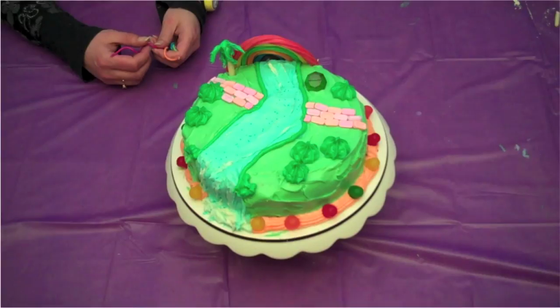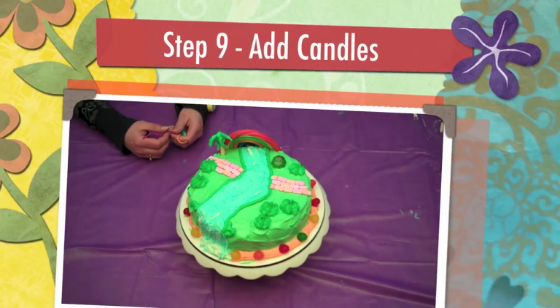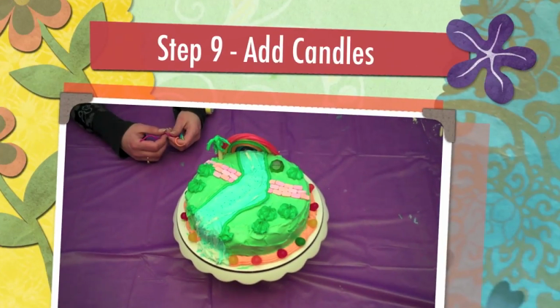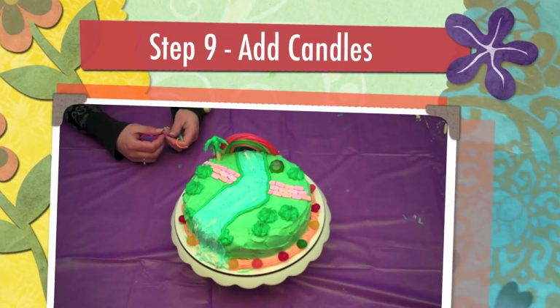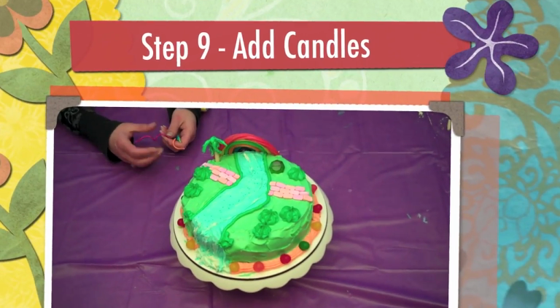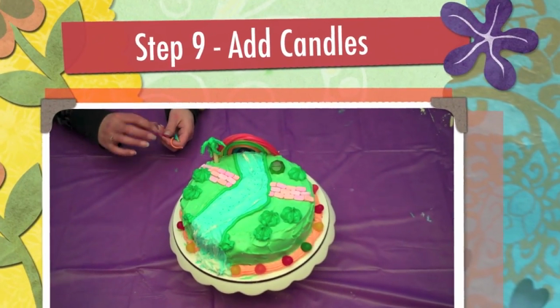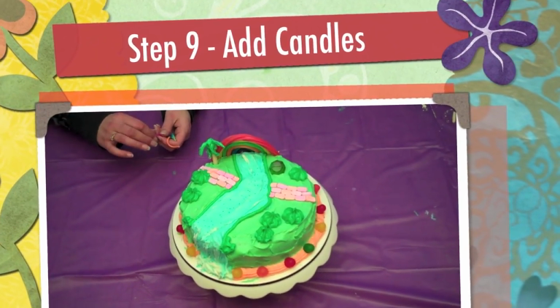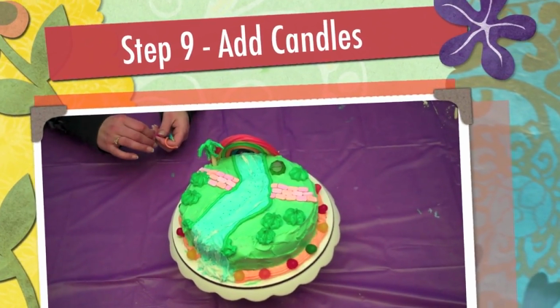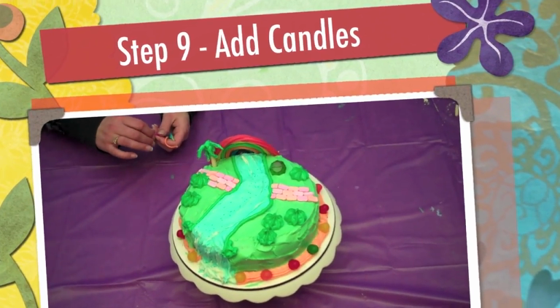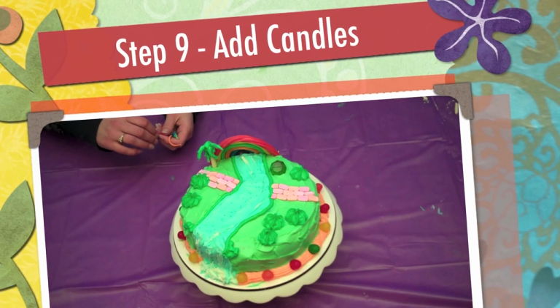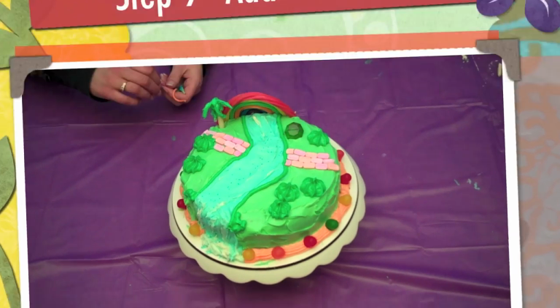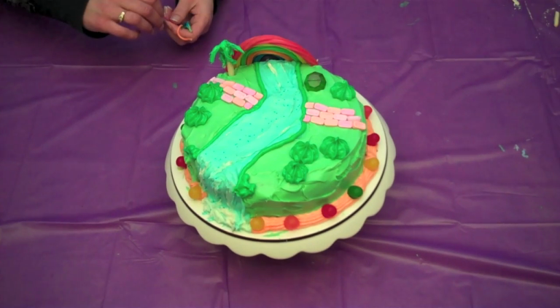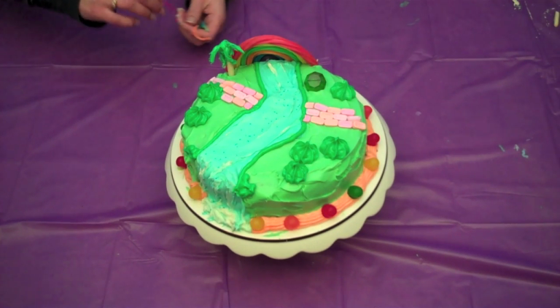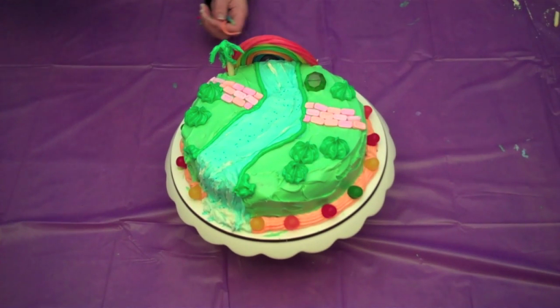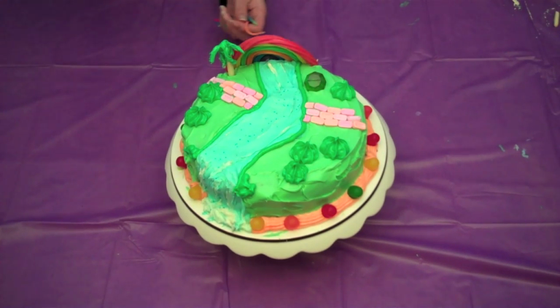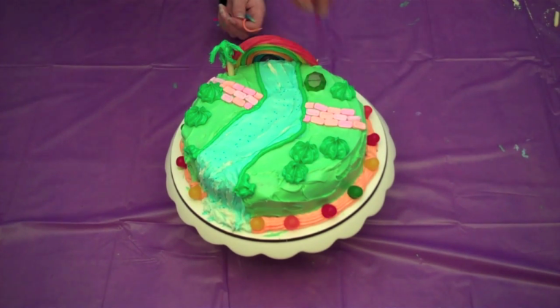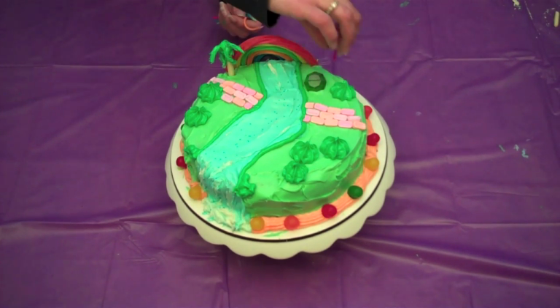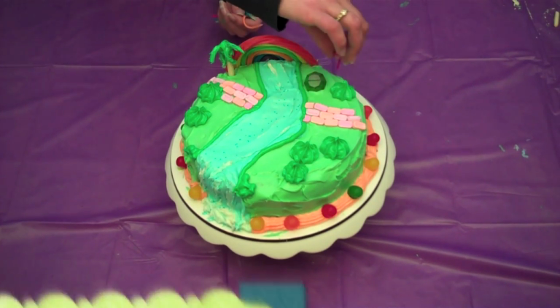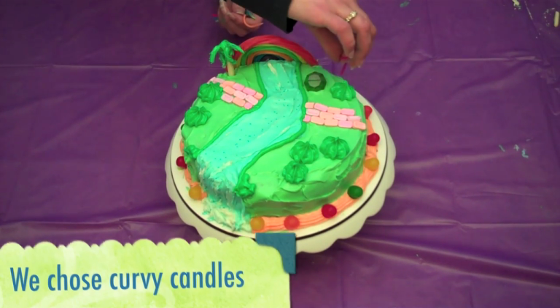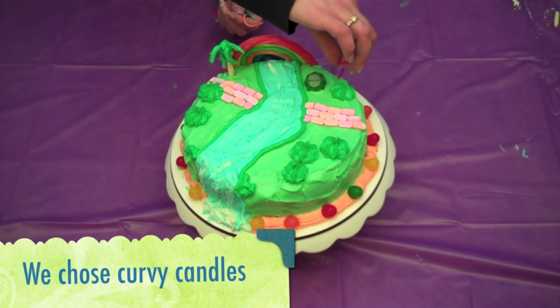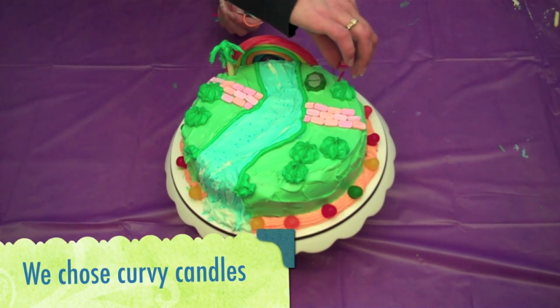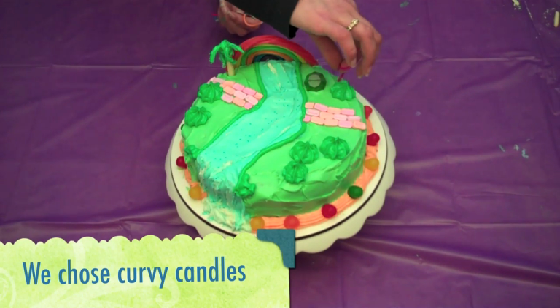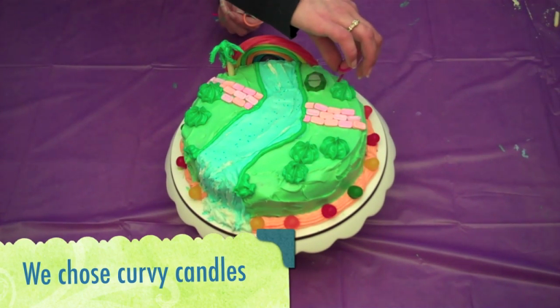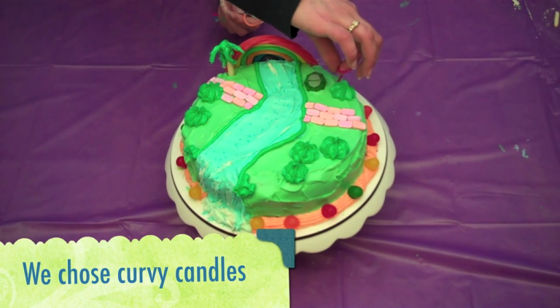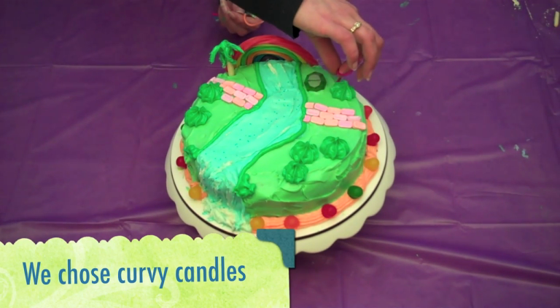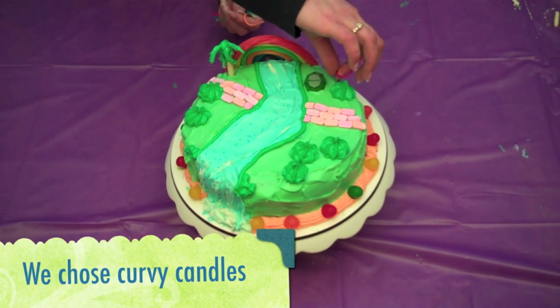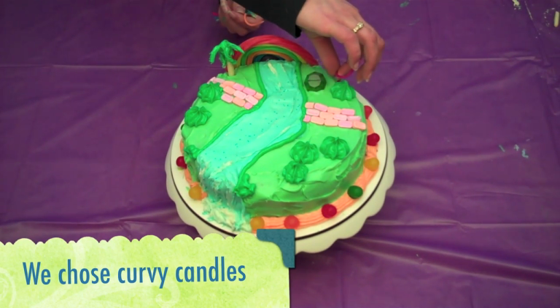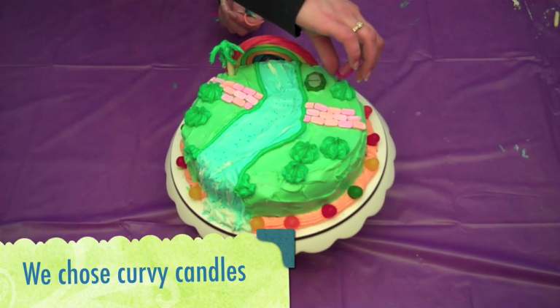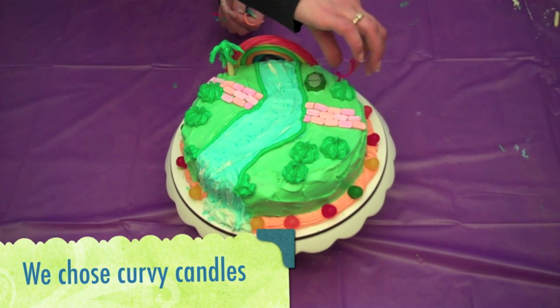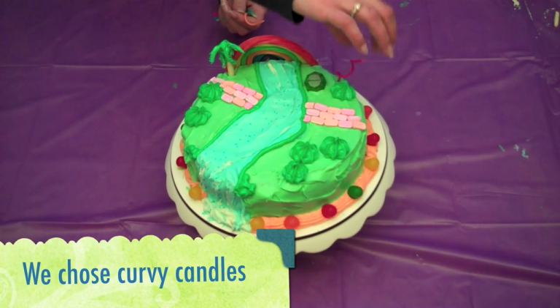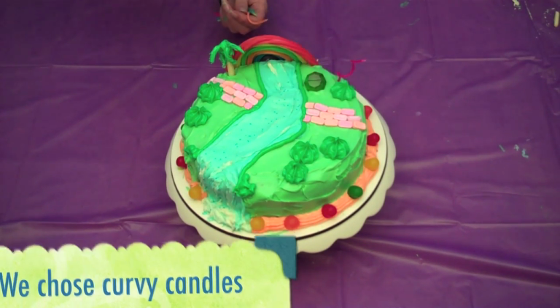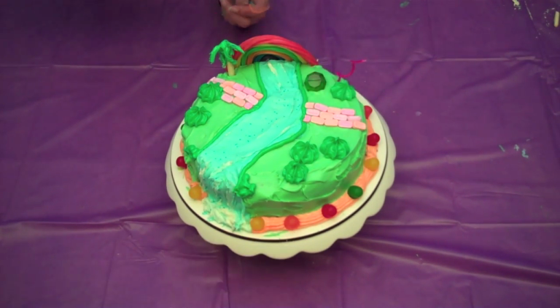Step 9. Add candles to your cake. We chose cool, curvy candles.